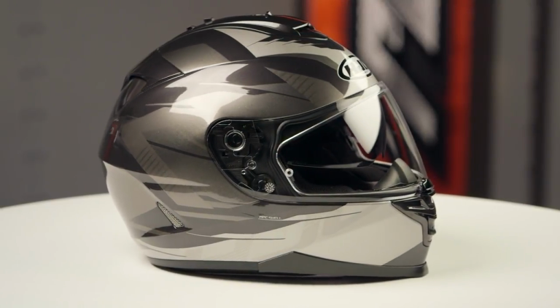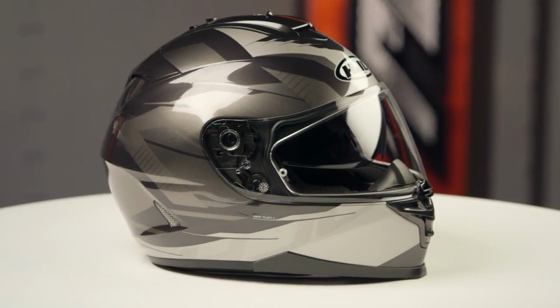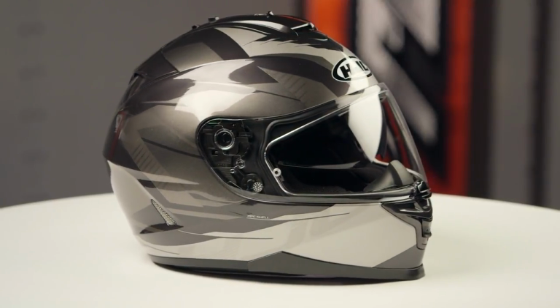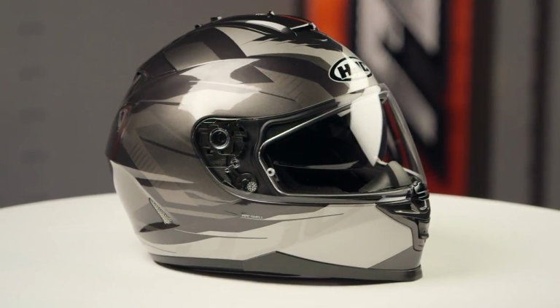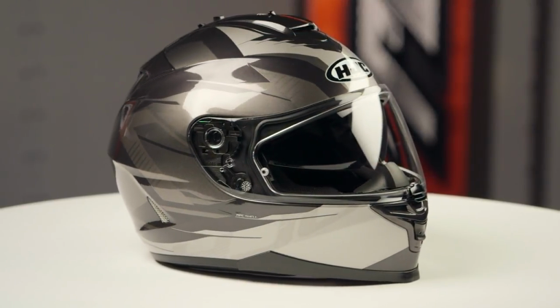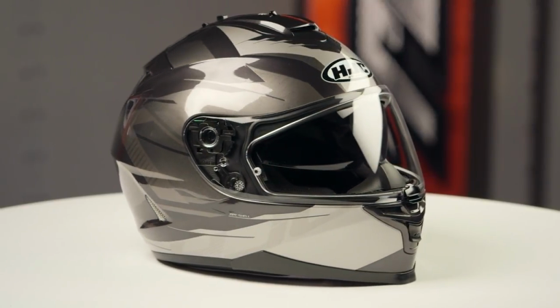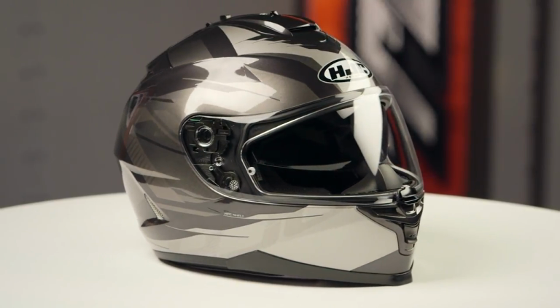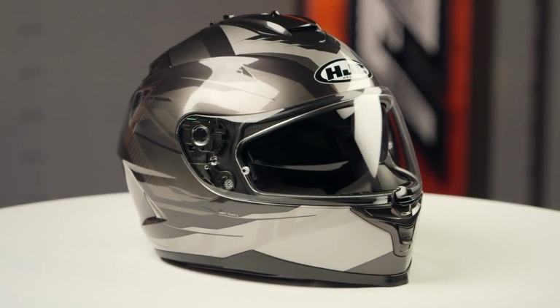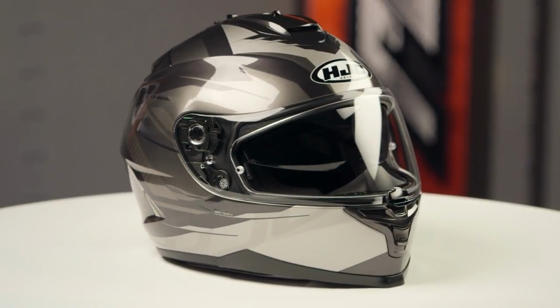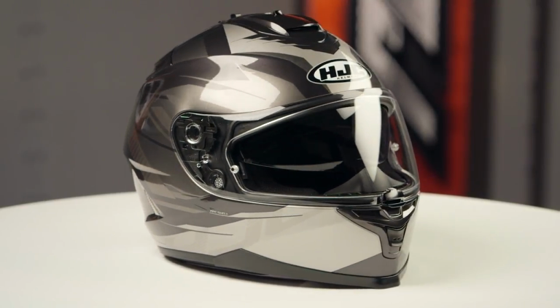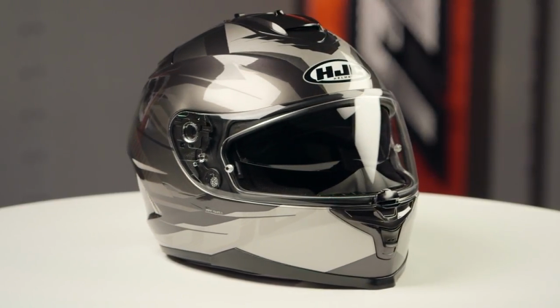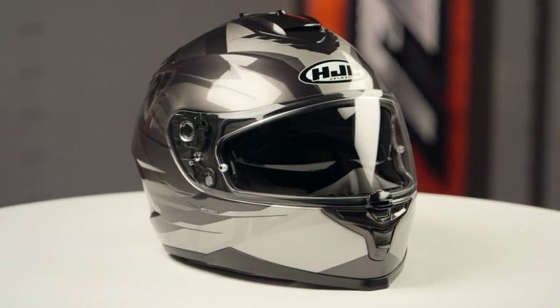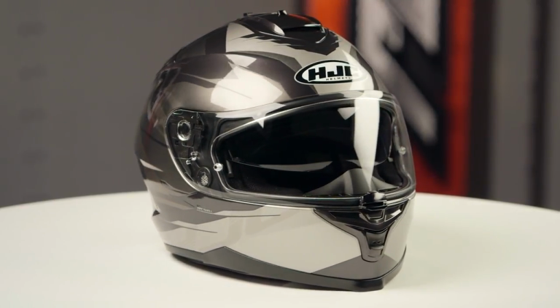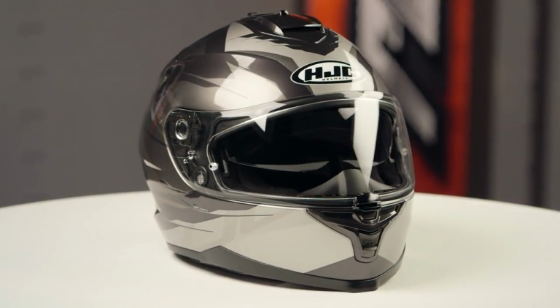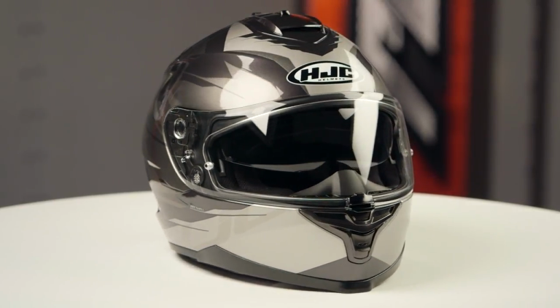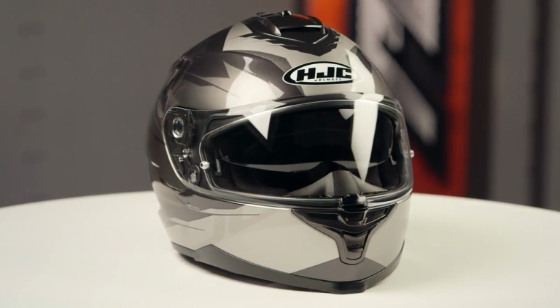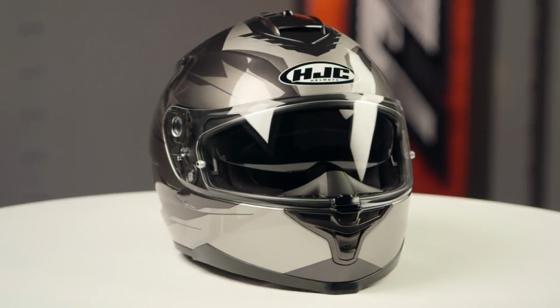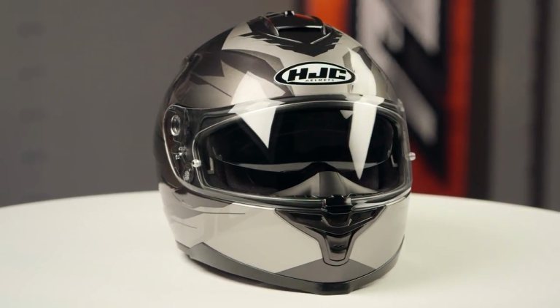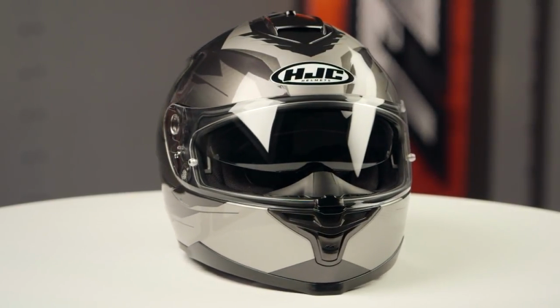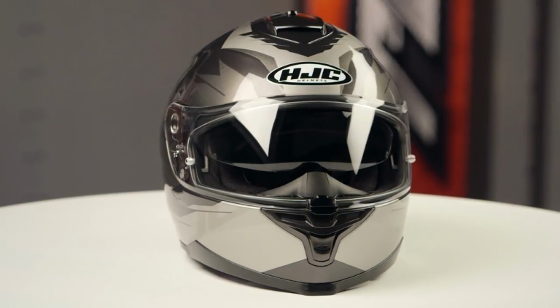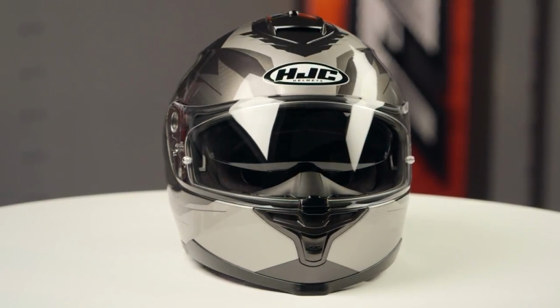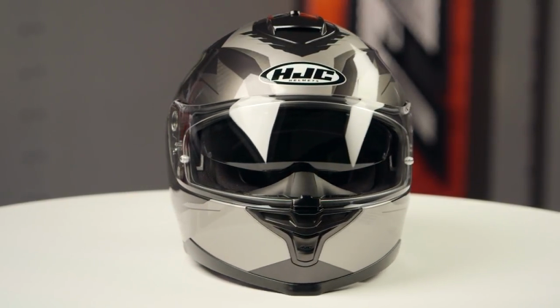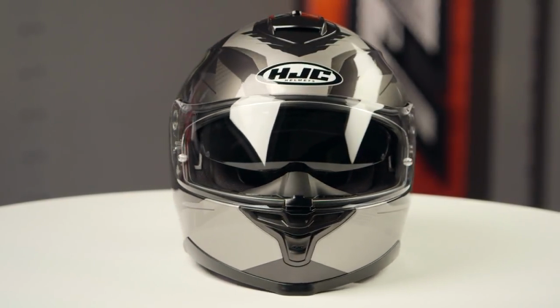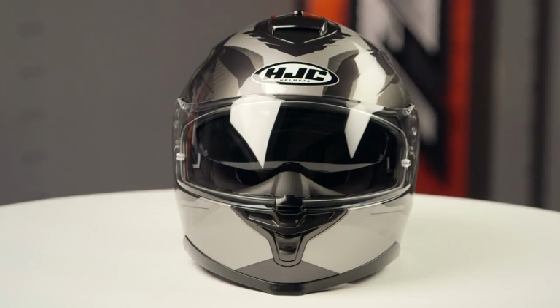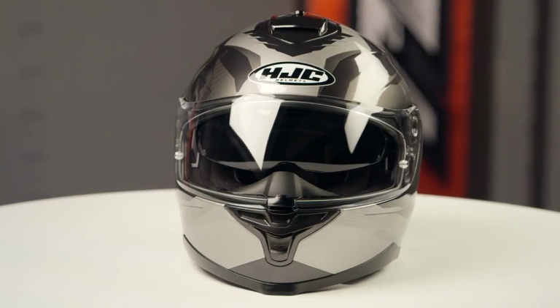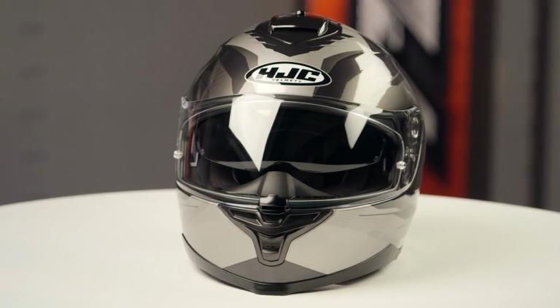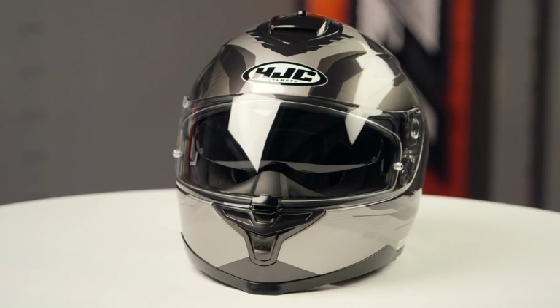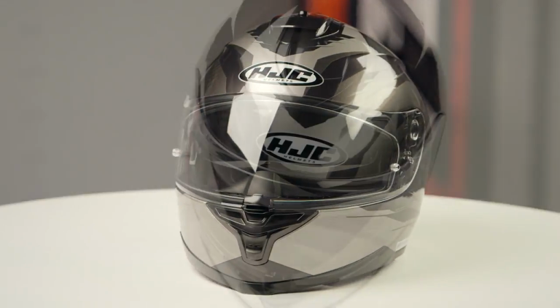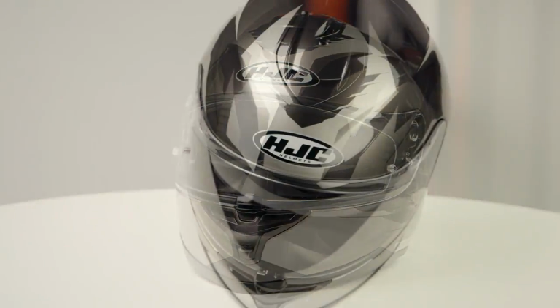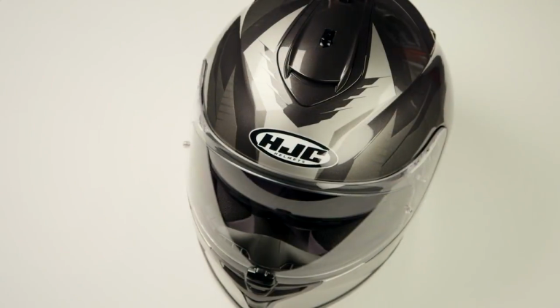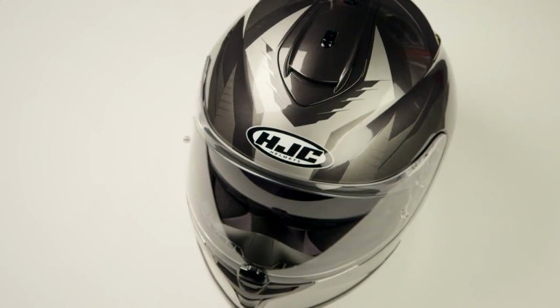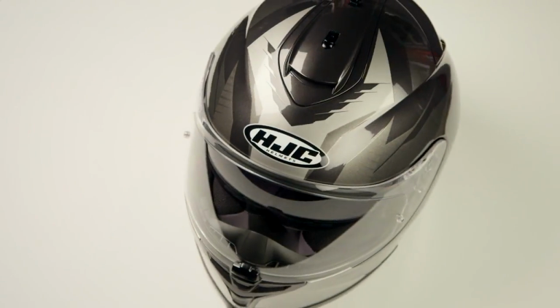When we threw this helmet on the scale, it came in at three pounds, nine ounces in a large, and that's carrying a DOT safety rating.